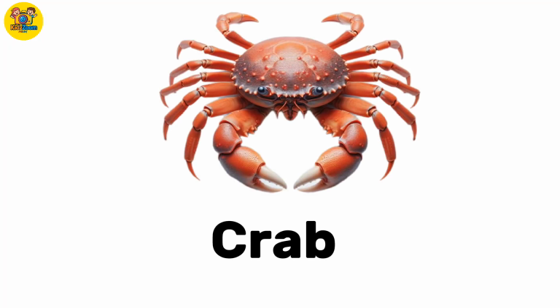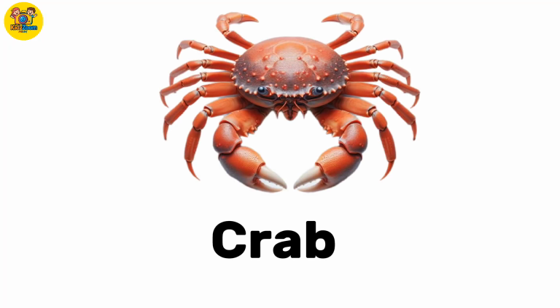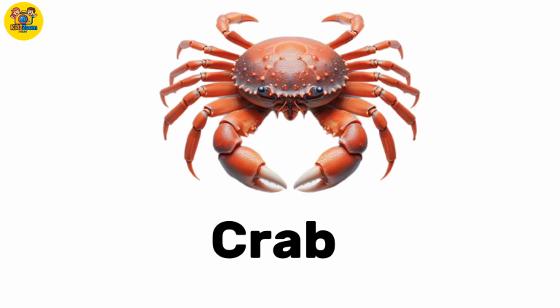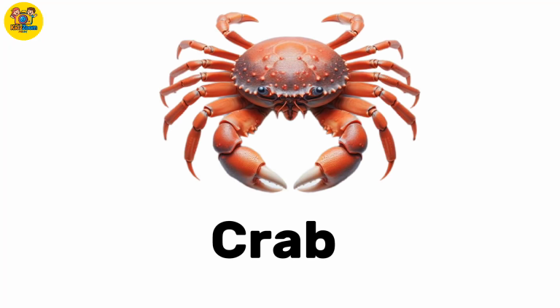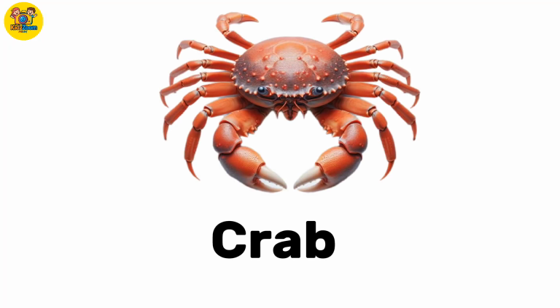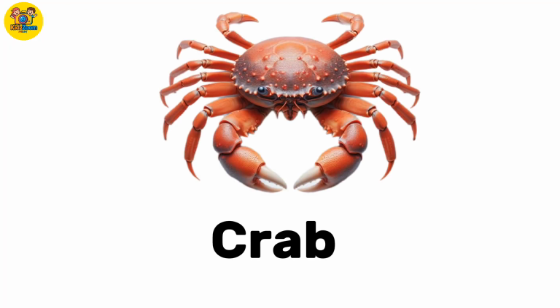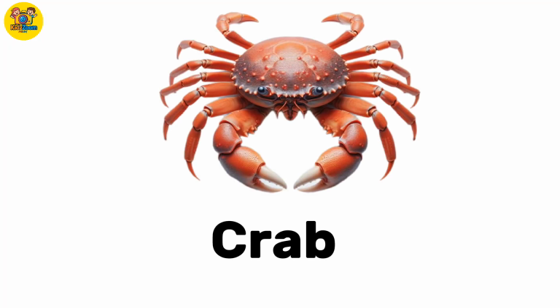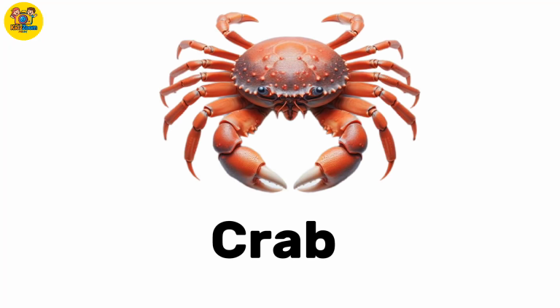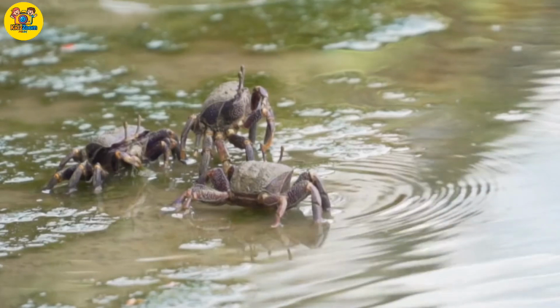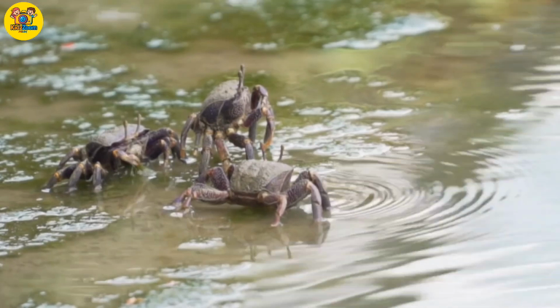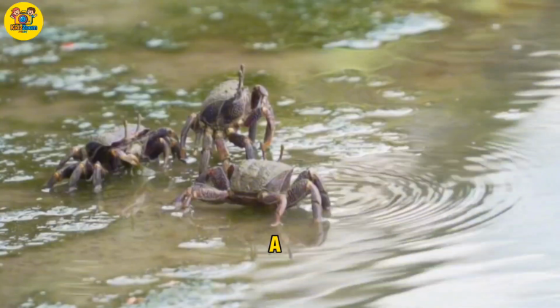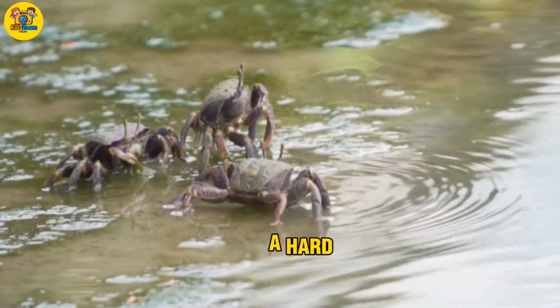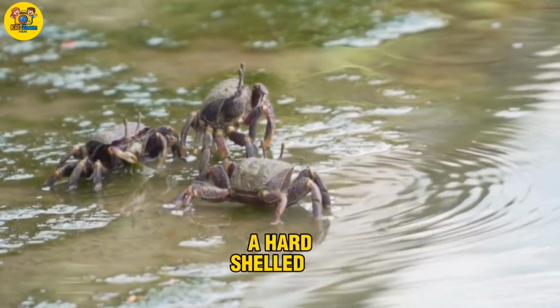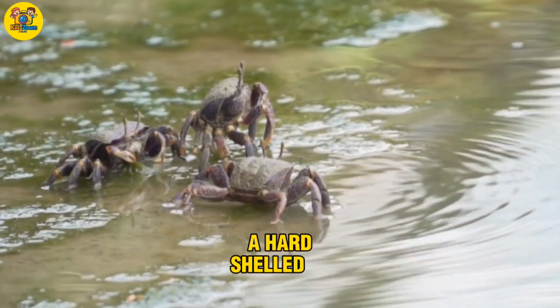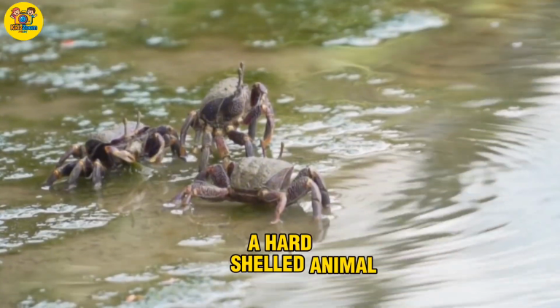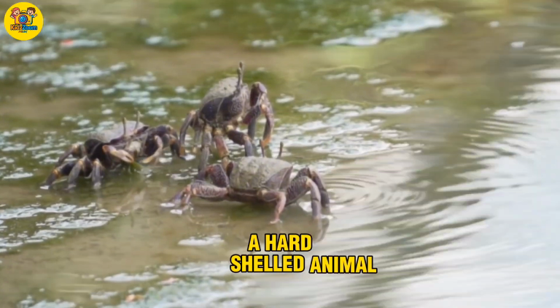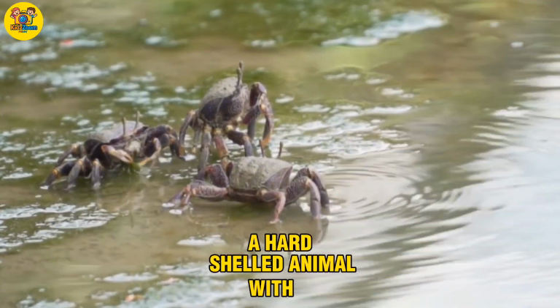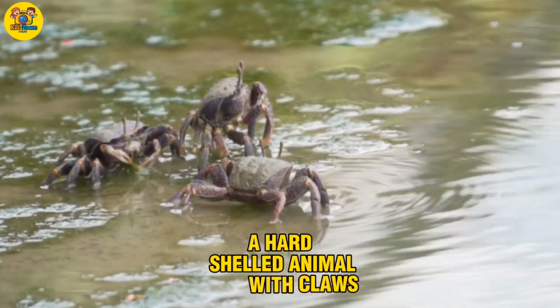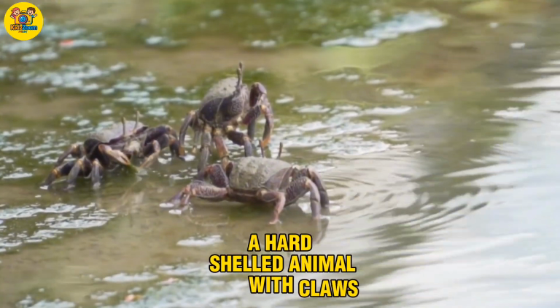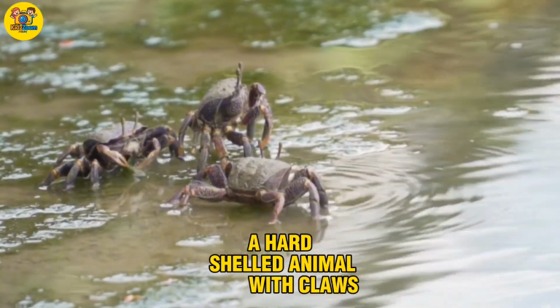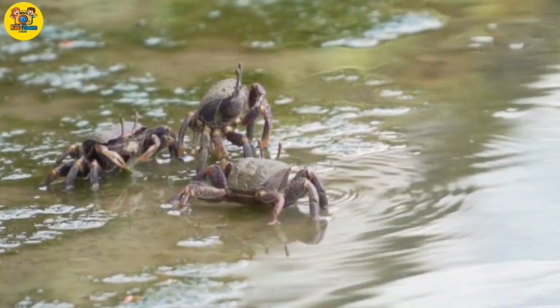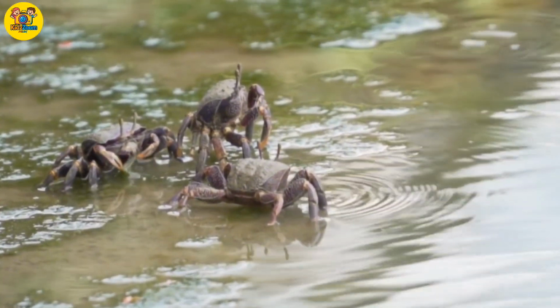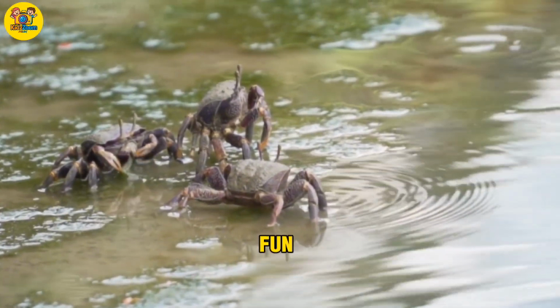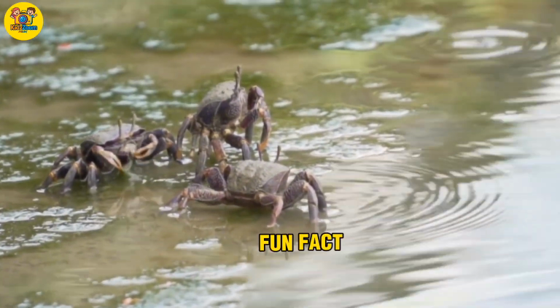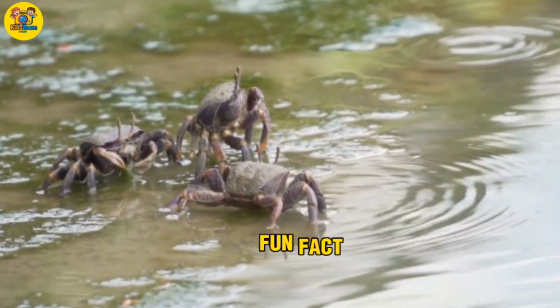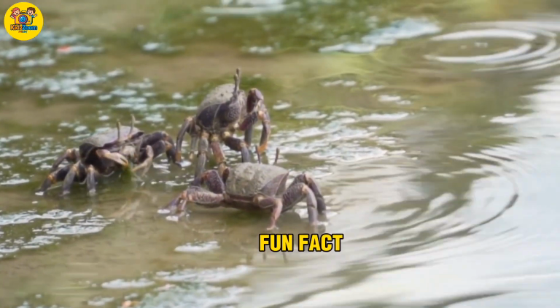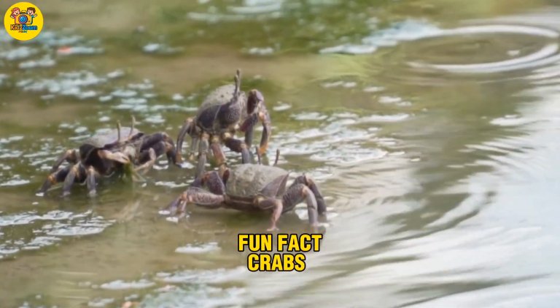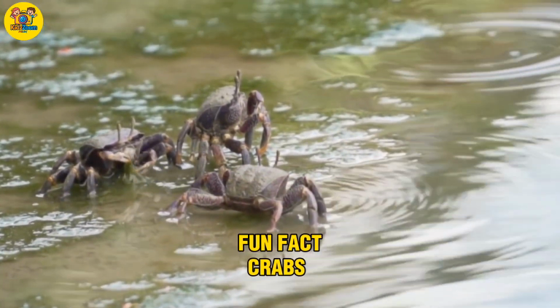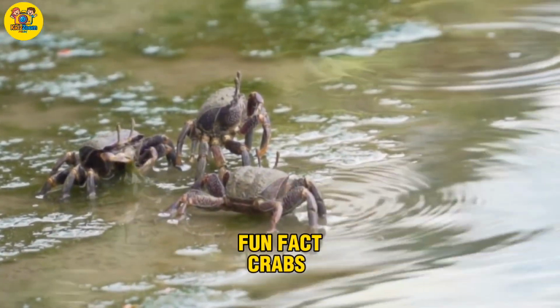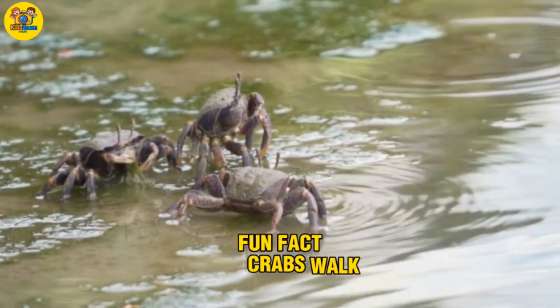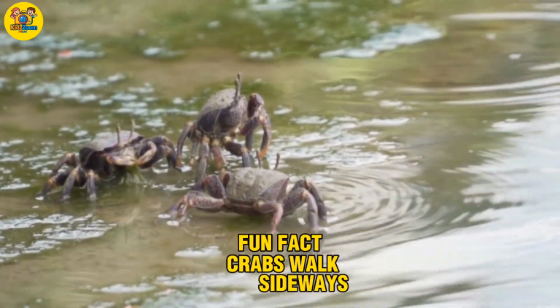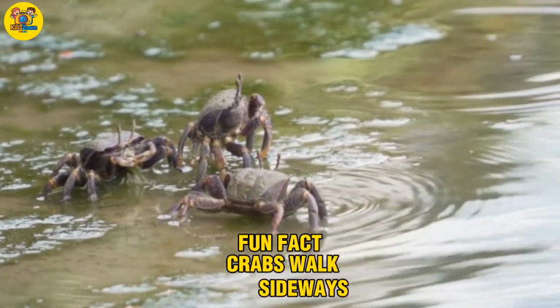Crab. A hard-shelled animal with claws. Fun fact: crabs walk sideways.